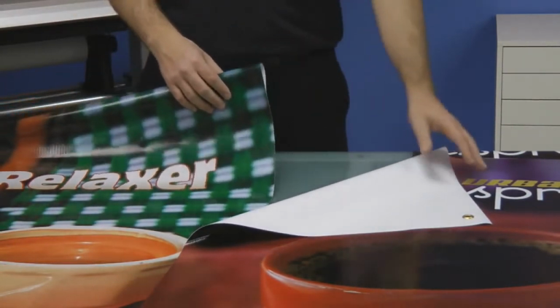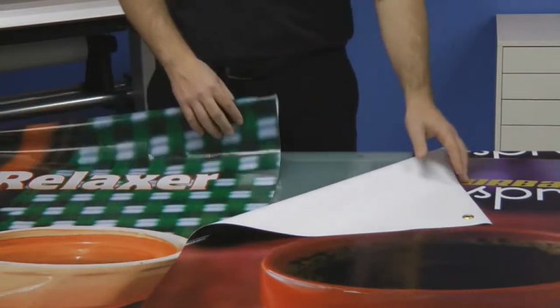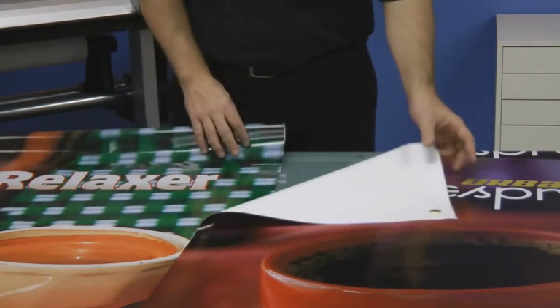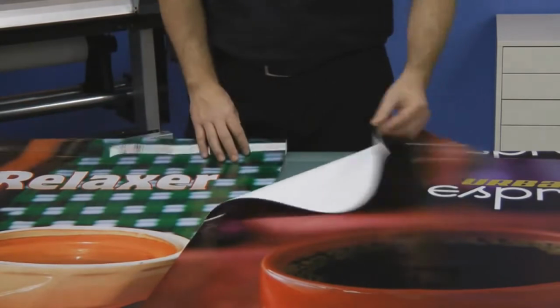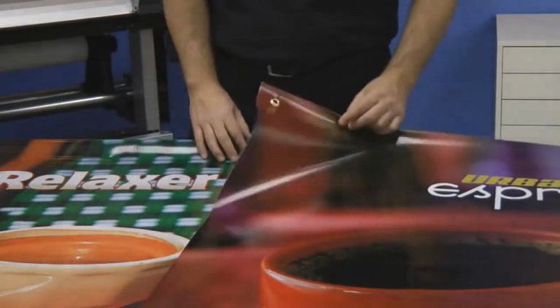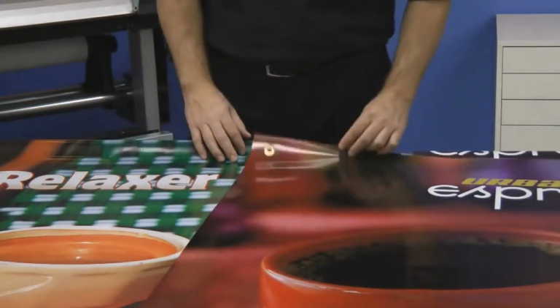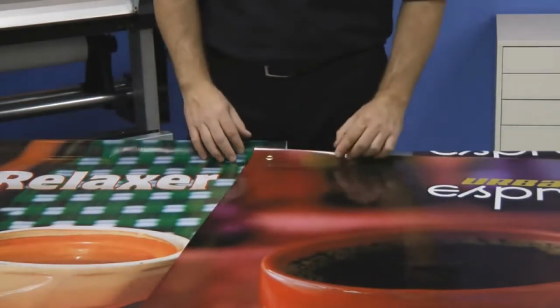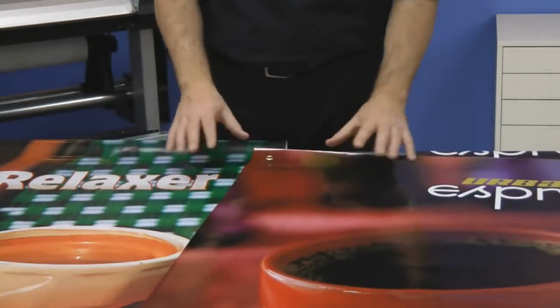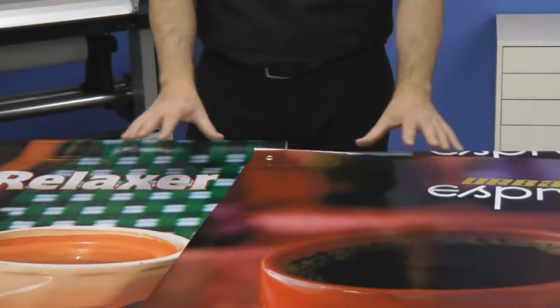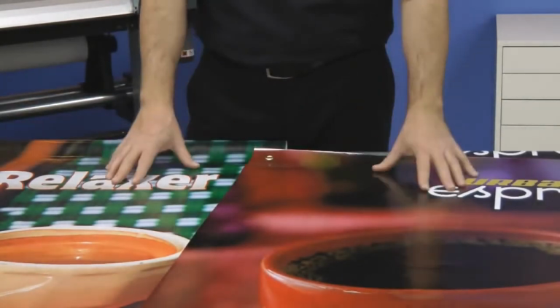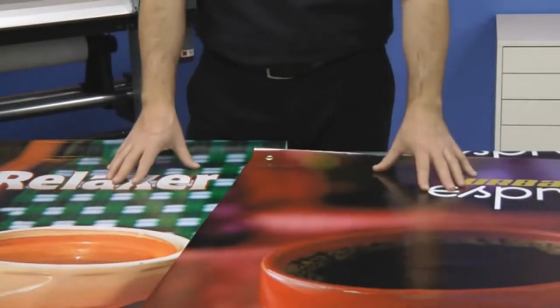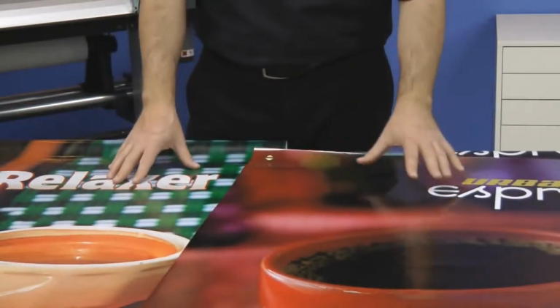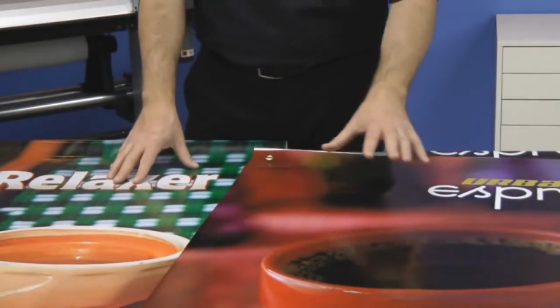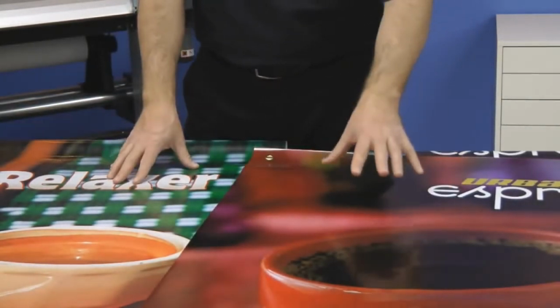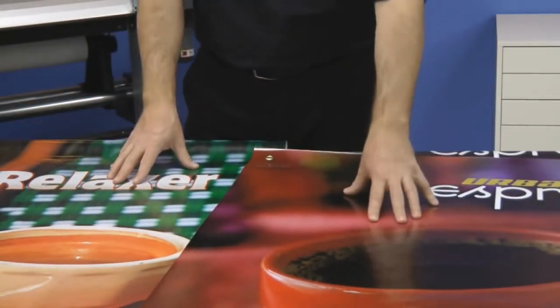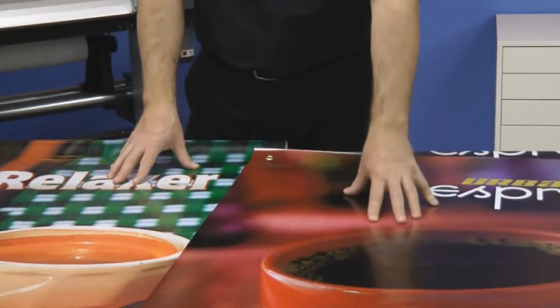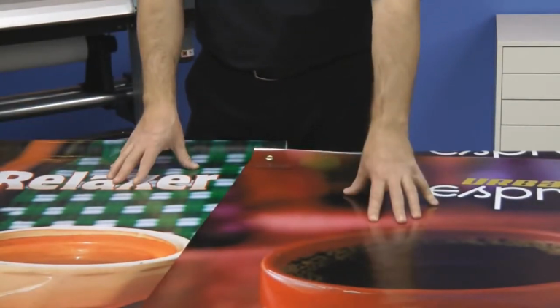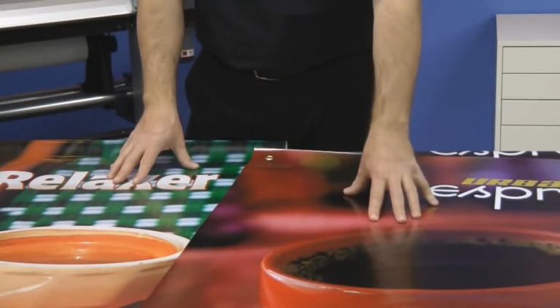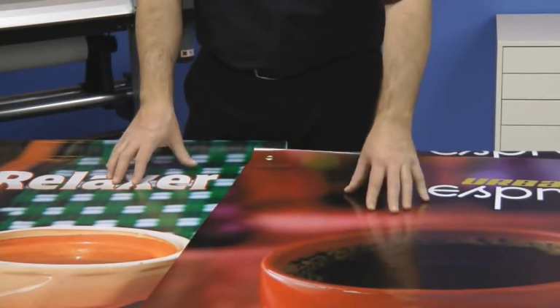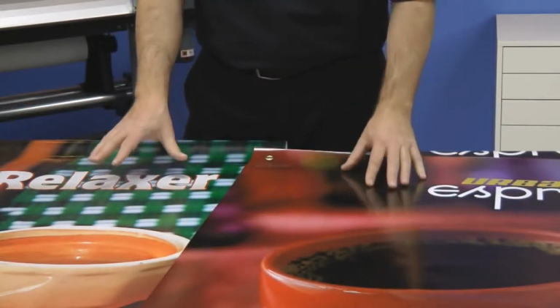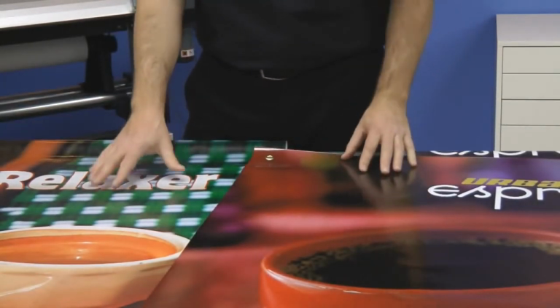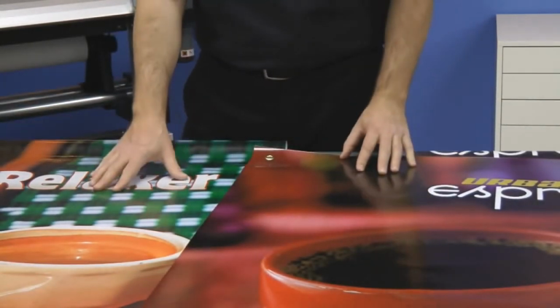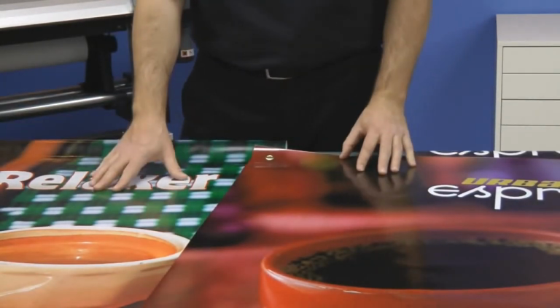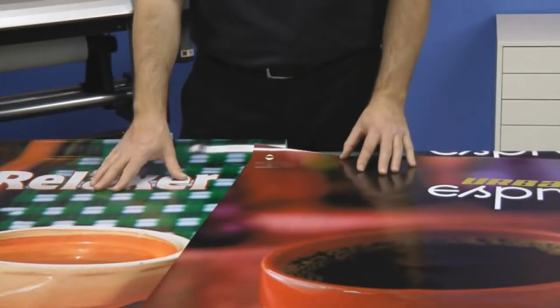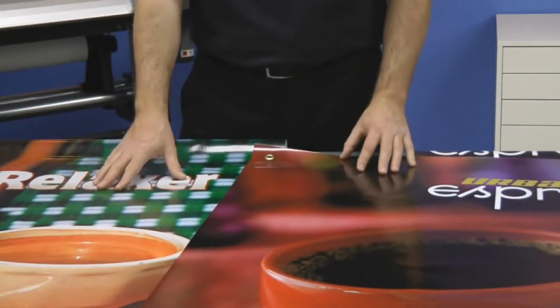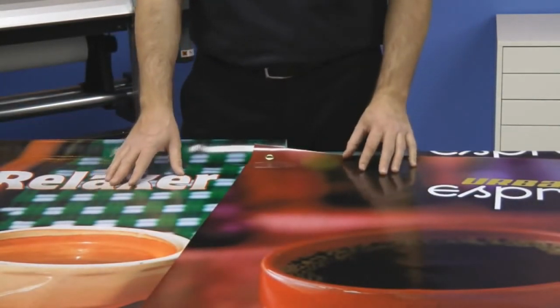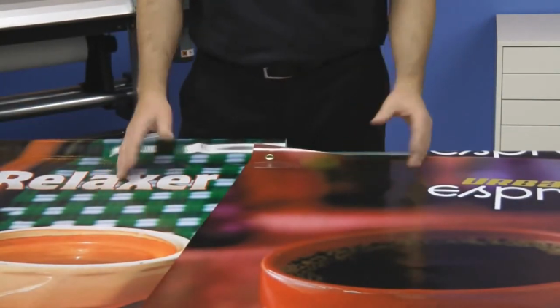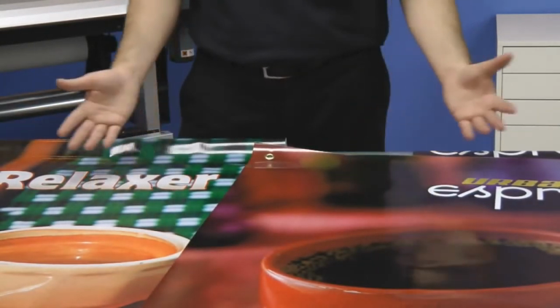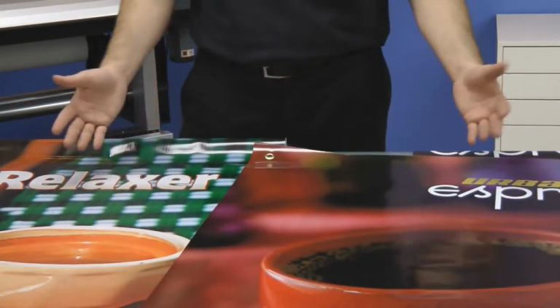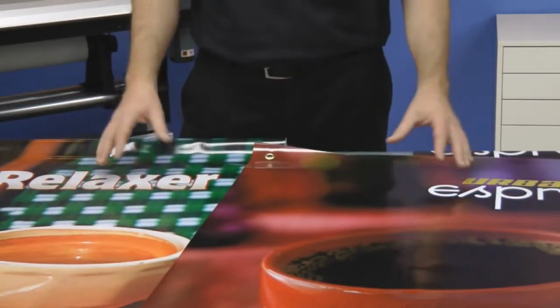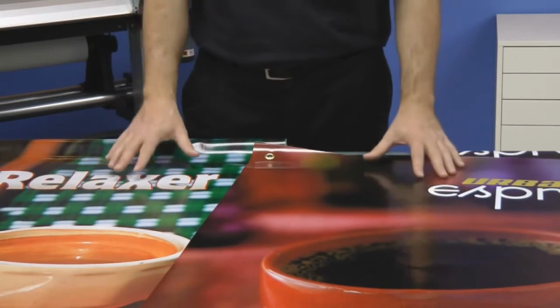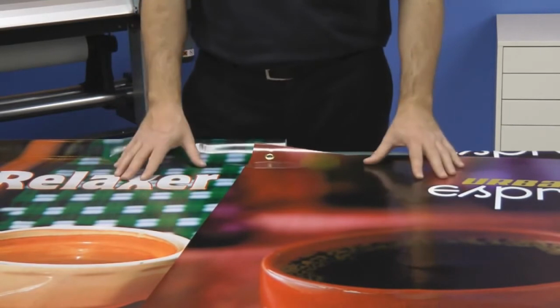Now if you appreciate the product up close, you get great saturation and deep color with an economy banner.